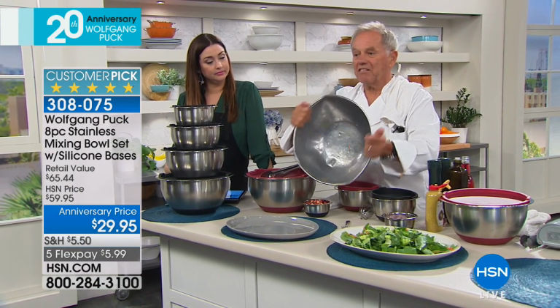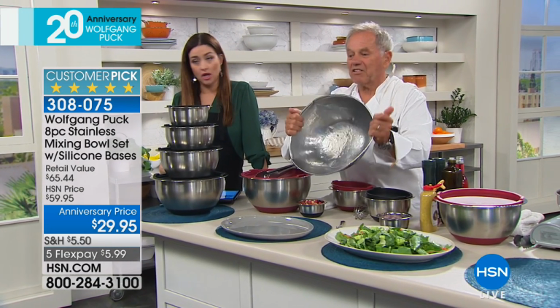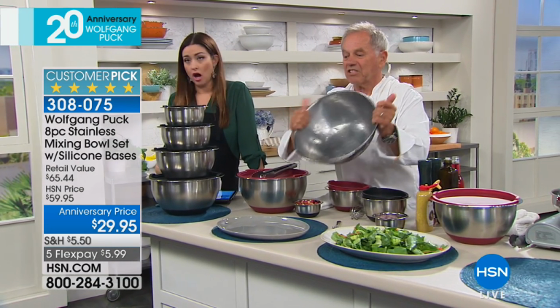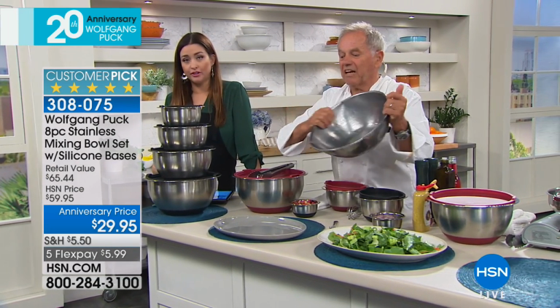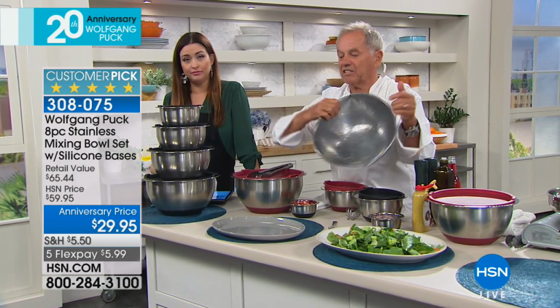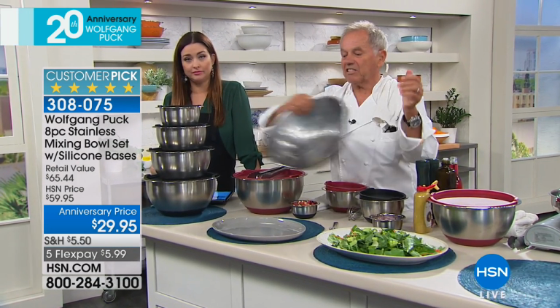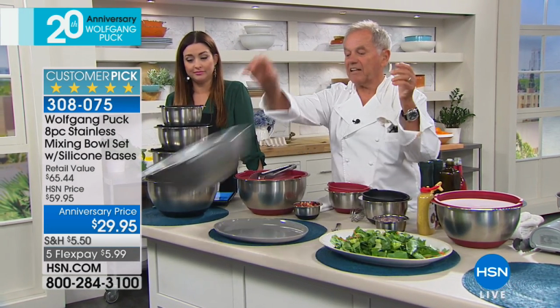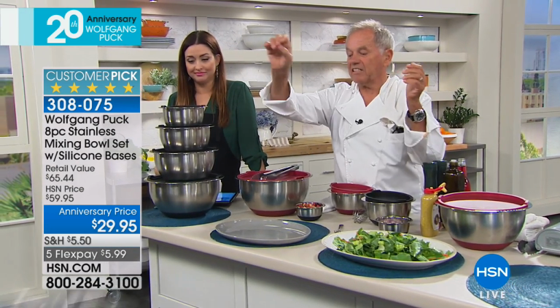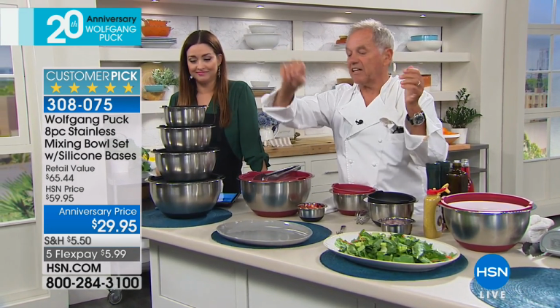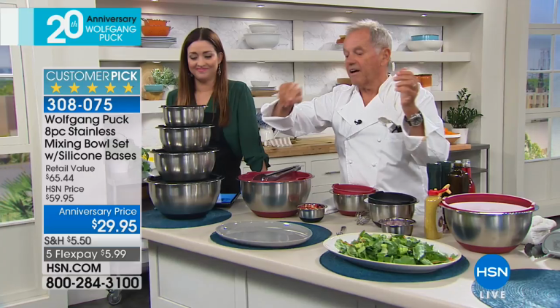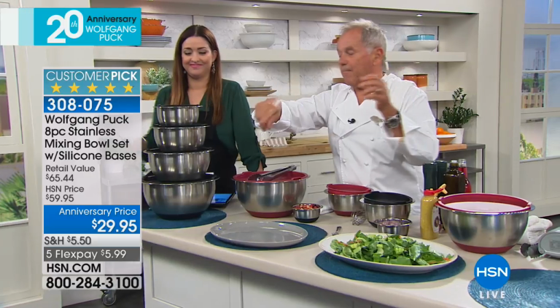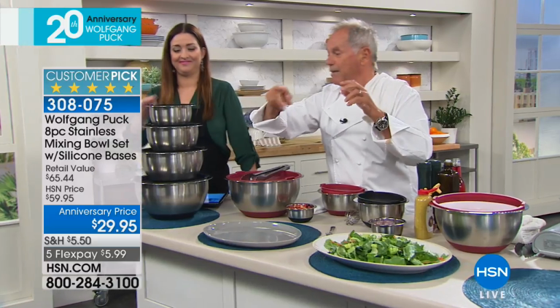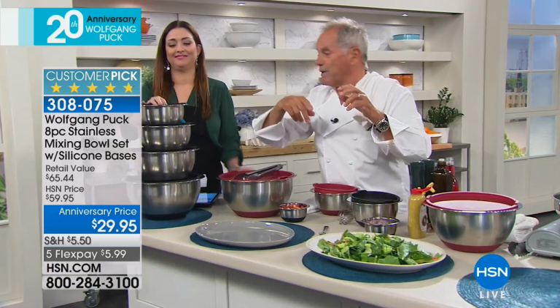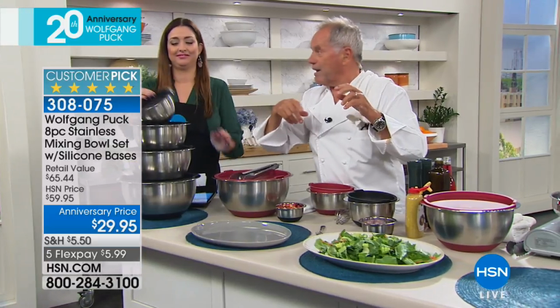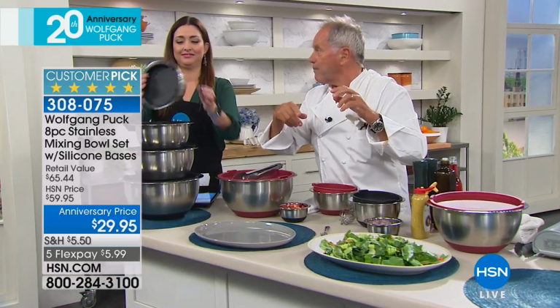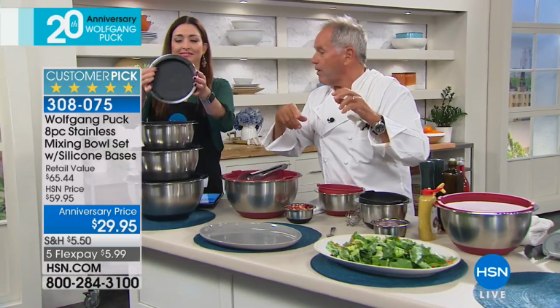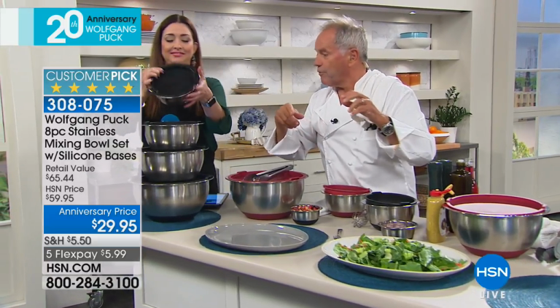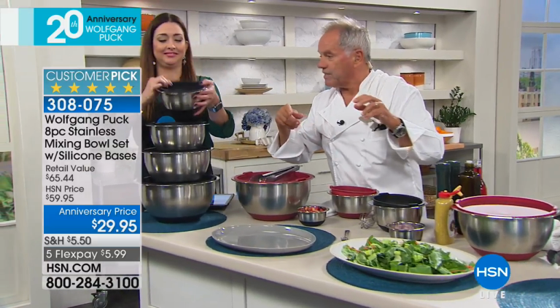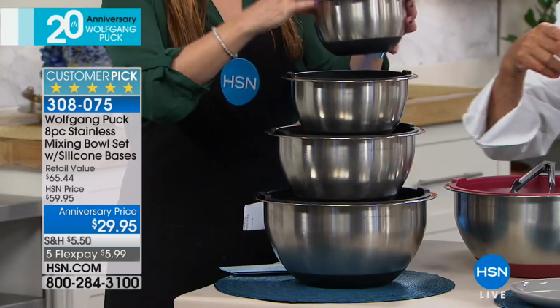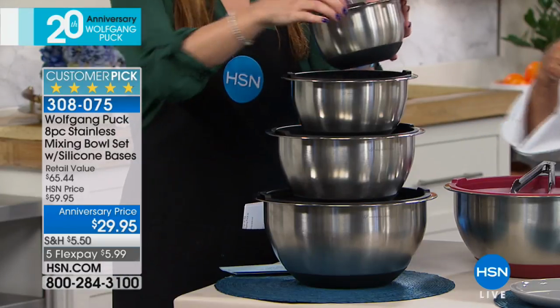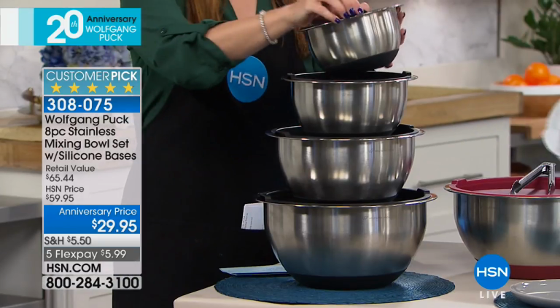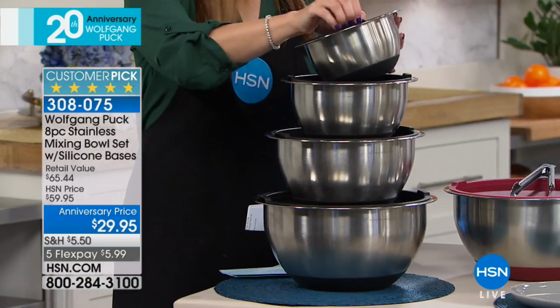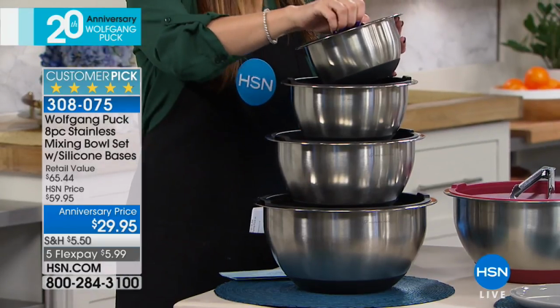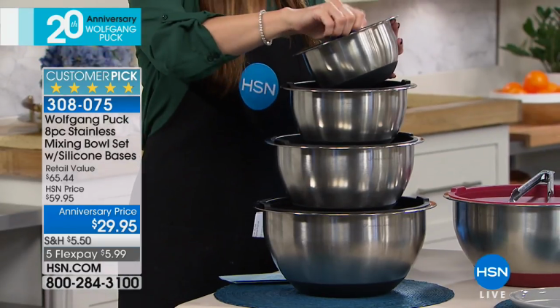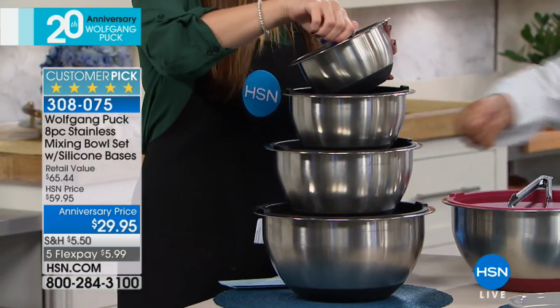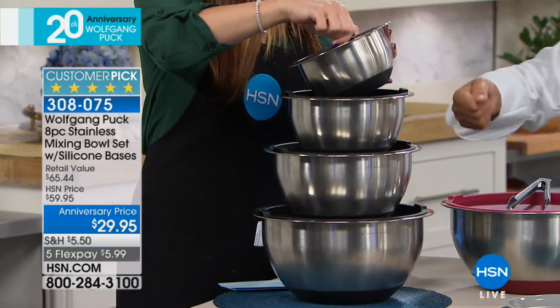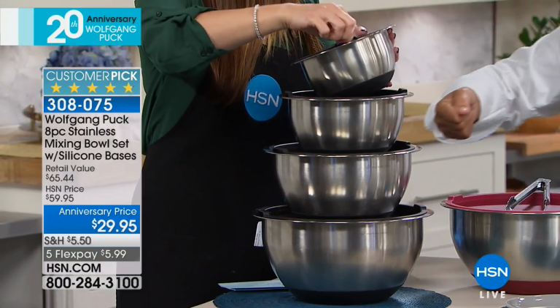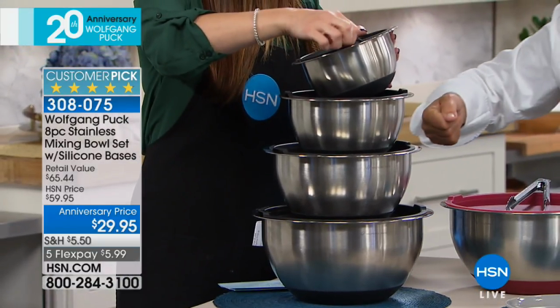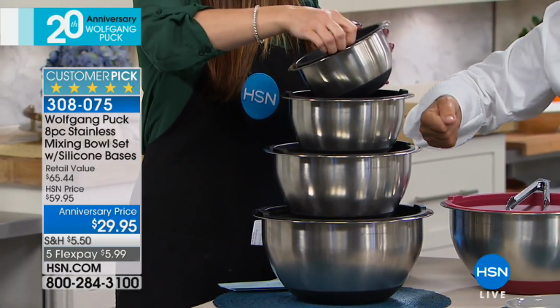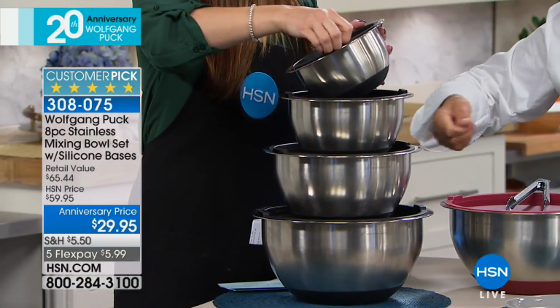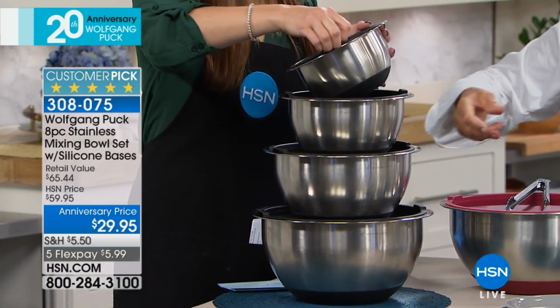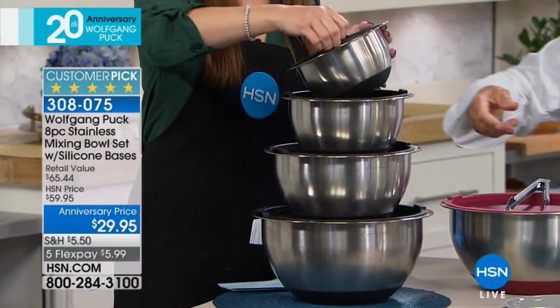This is not stainless. It reminds me a little bit of the things you get to roast the turkey in — the ones you throw away after one use.